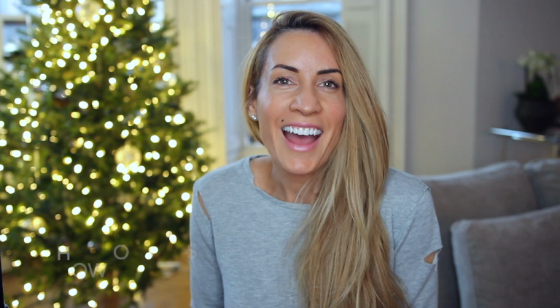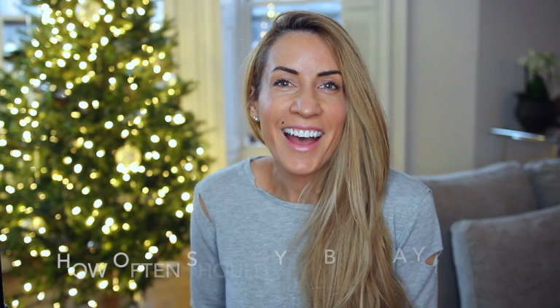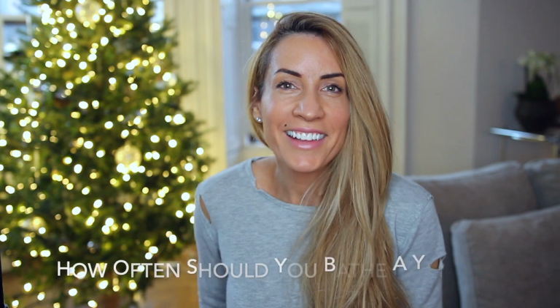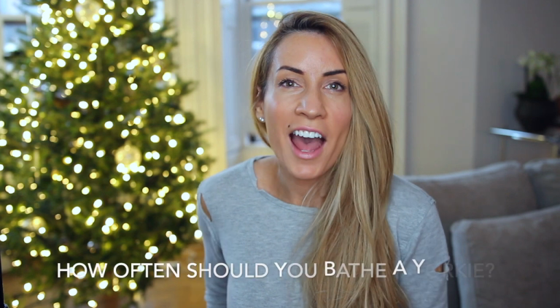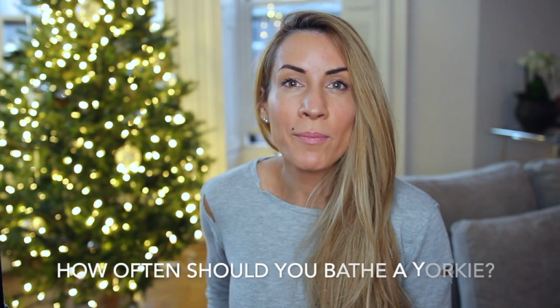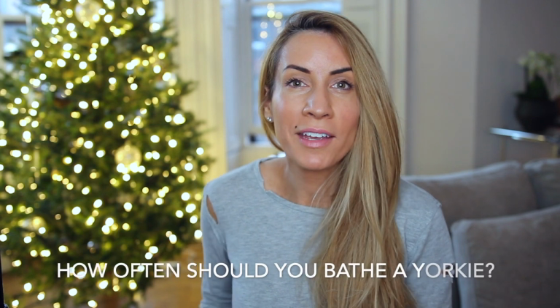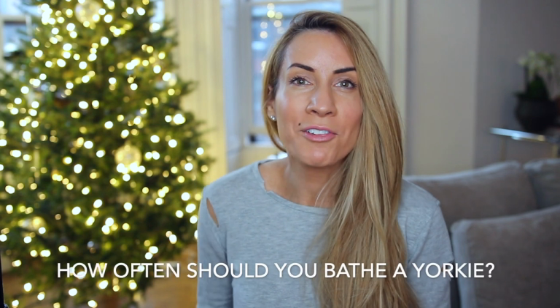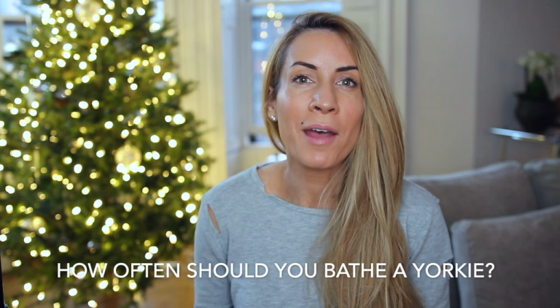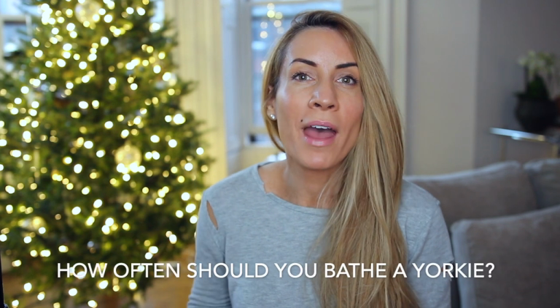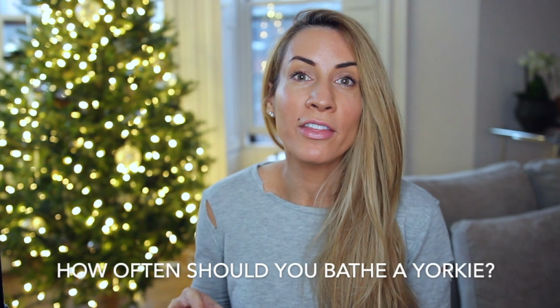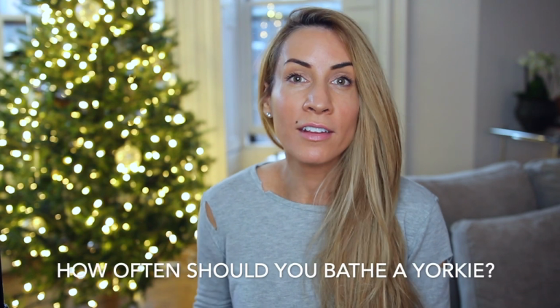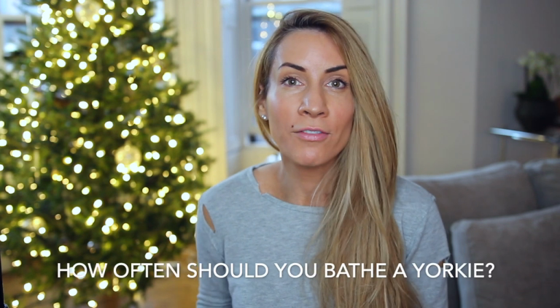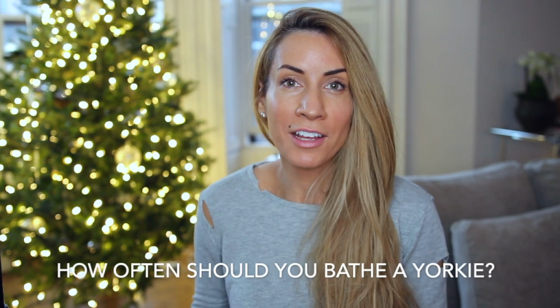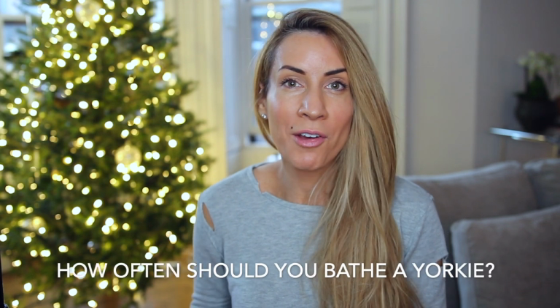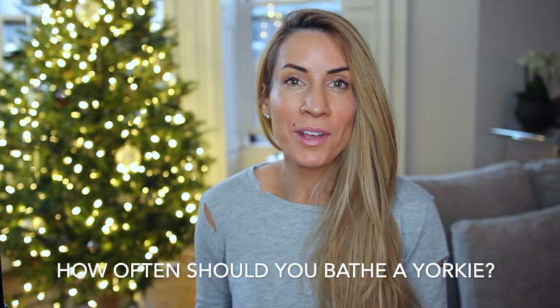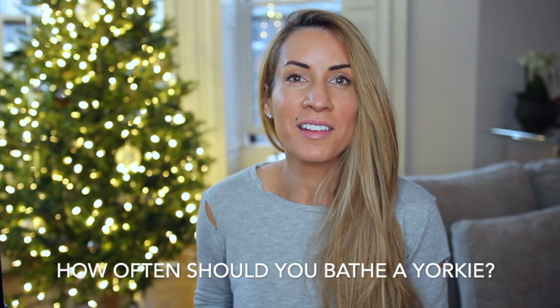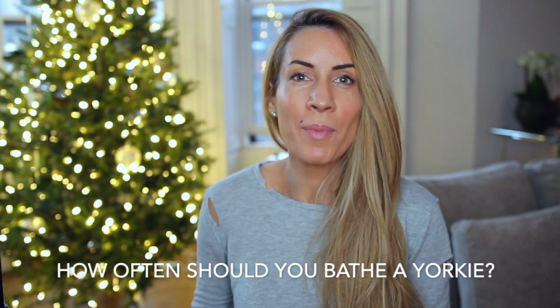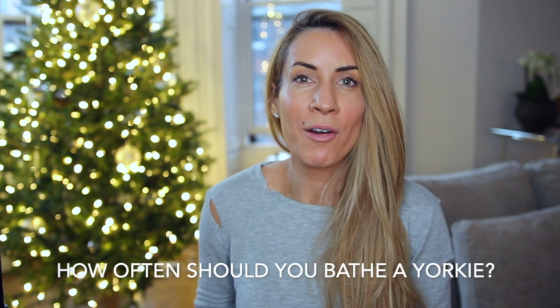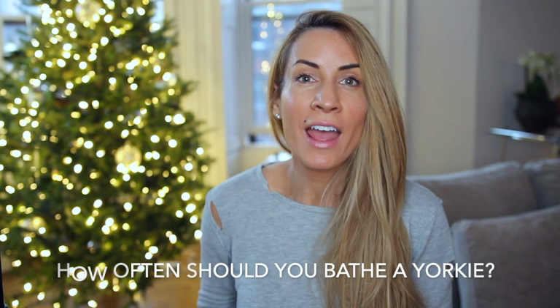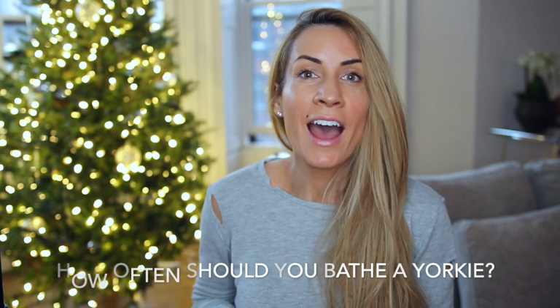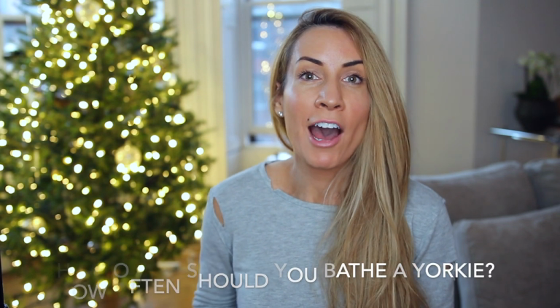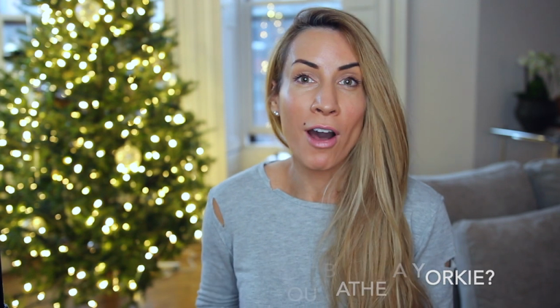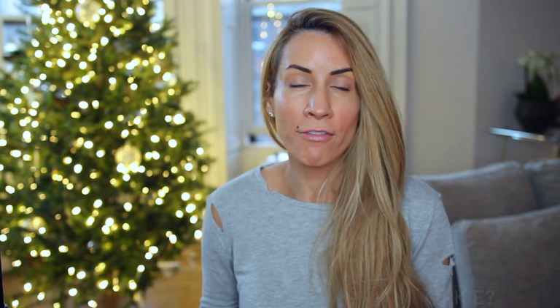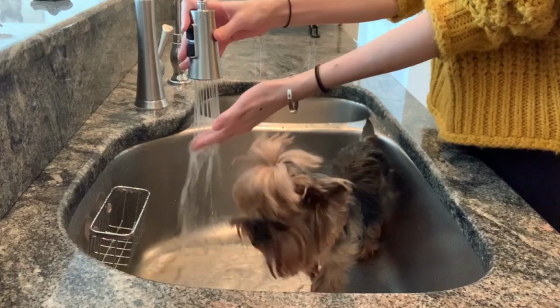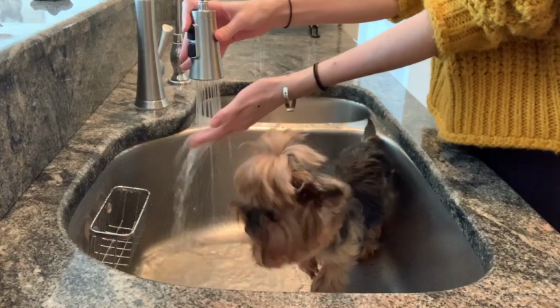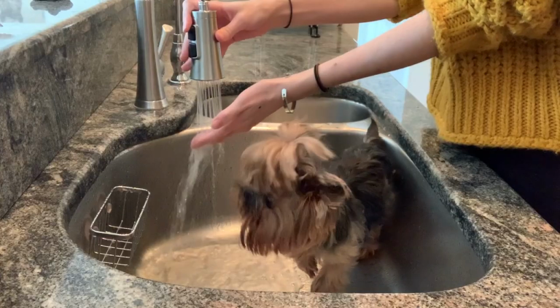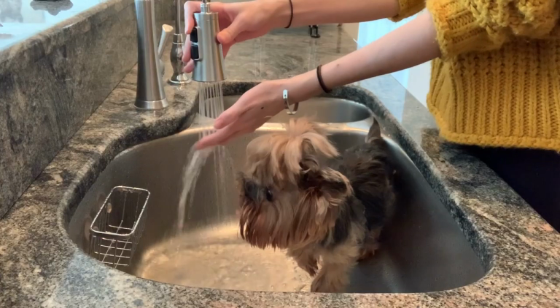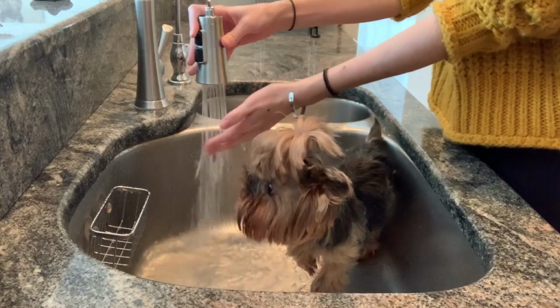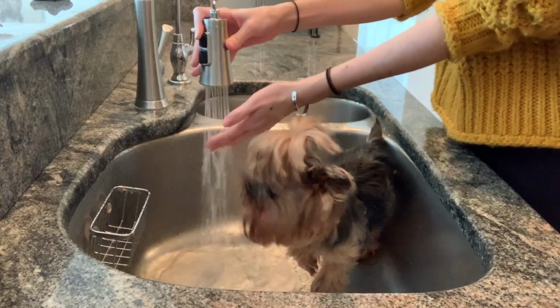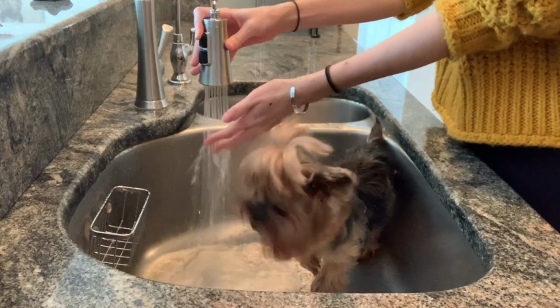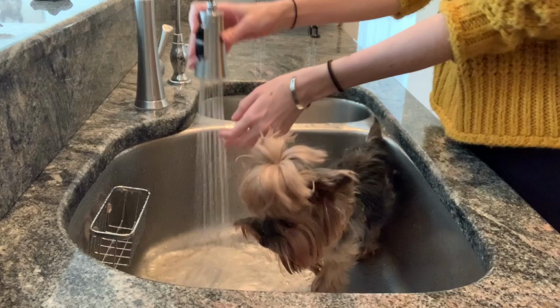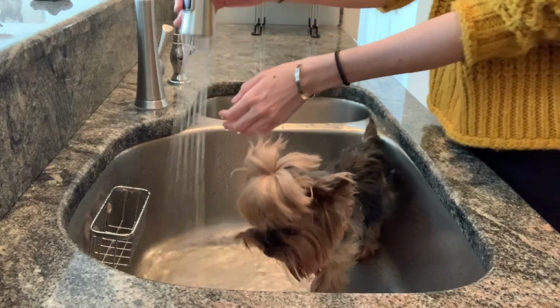Hi guys, I'm Megan Graham and this video is about how often should you bathe a Yorkie.